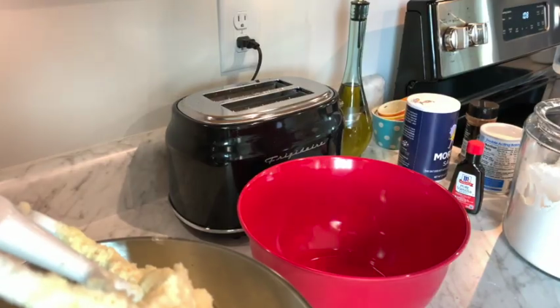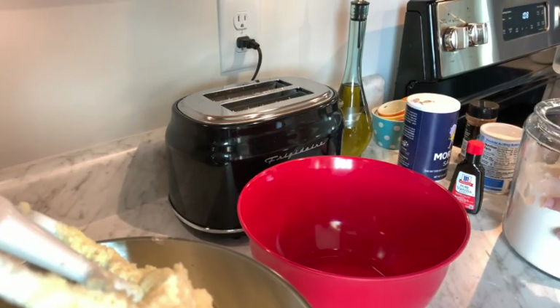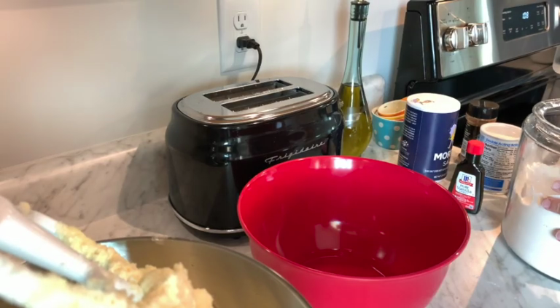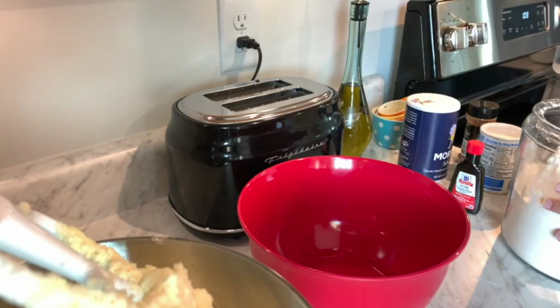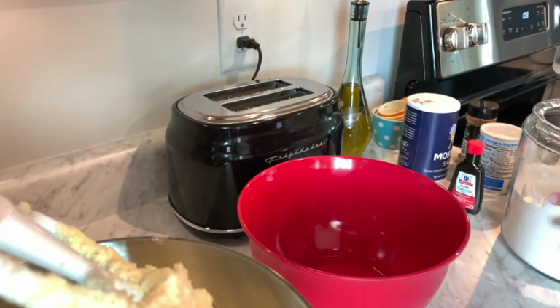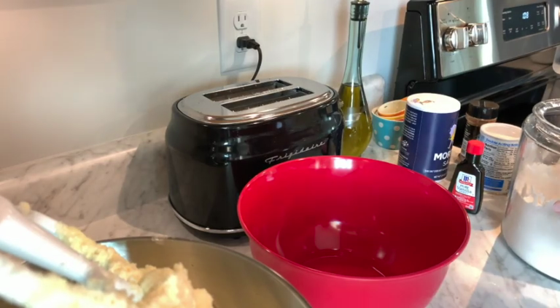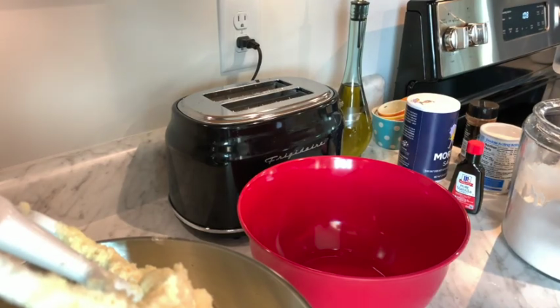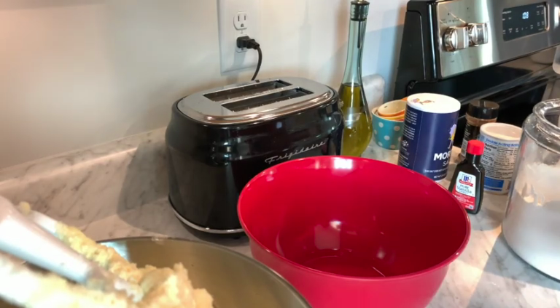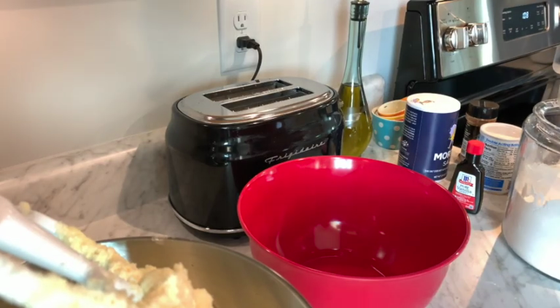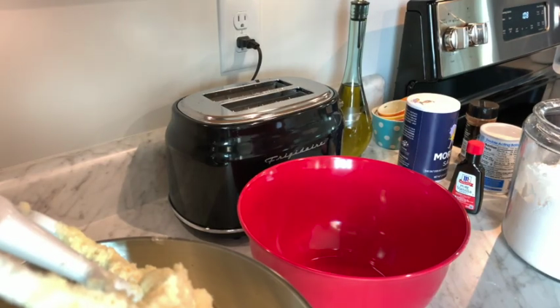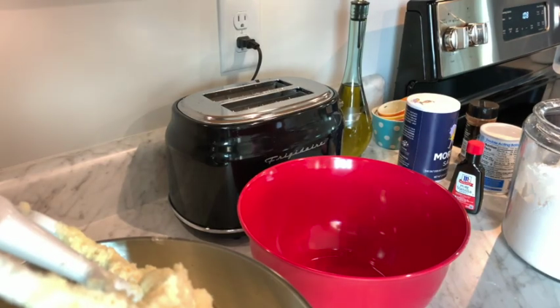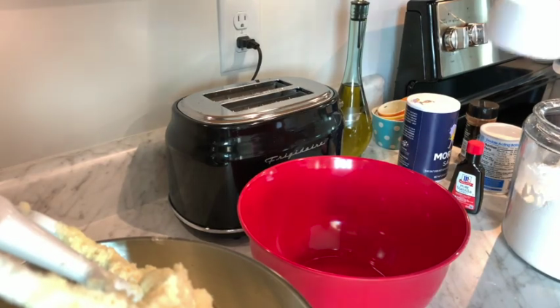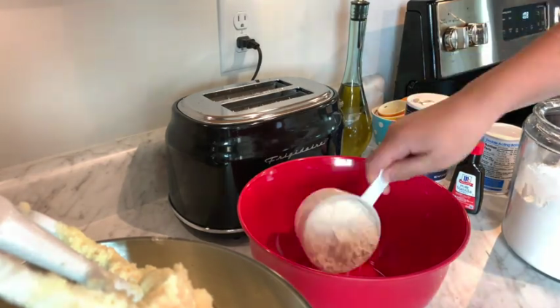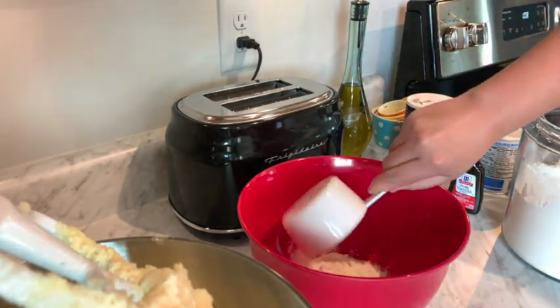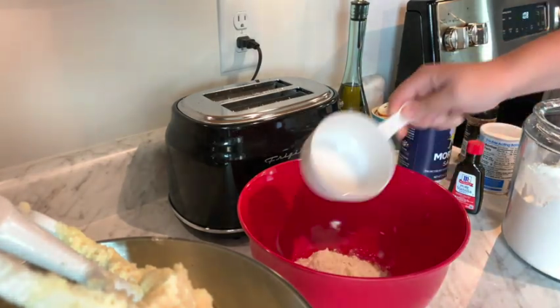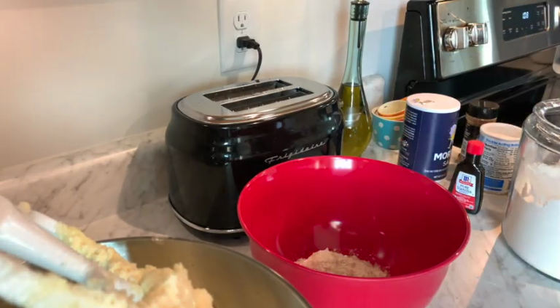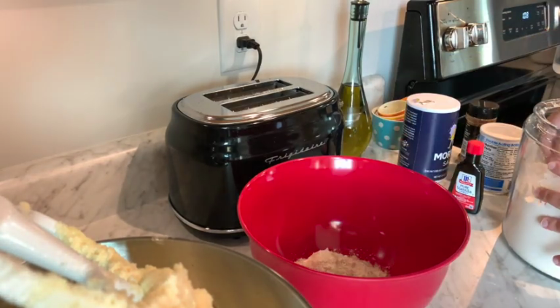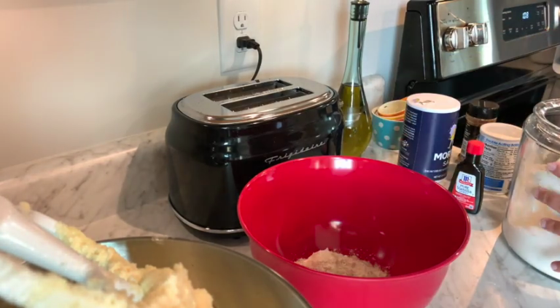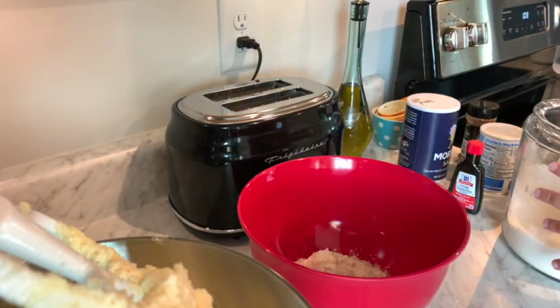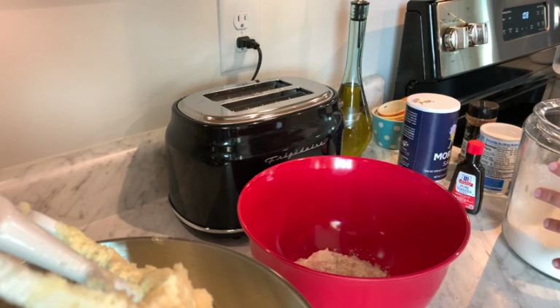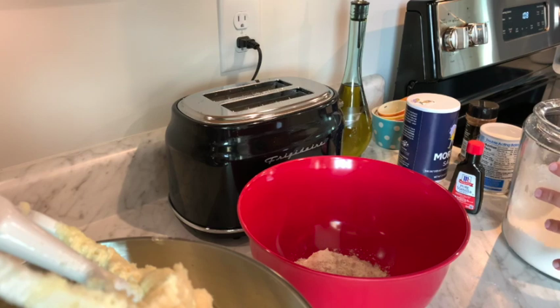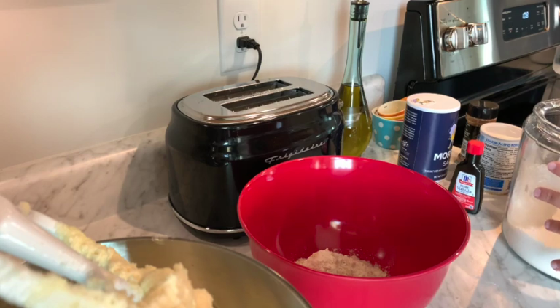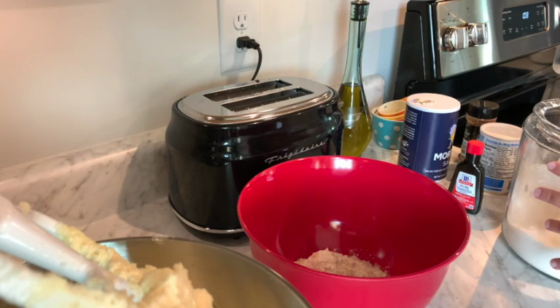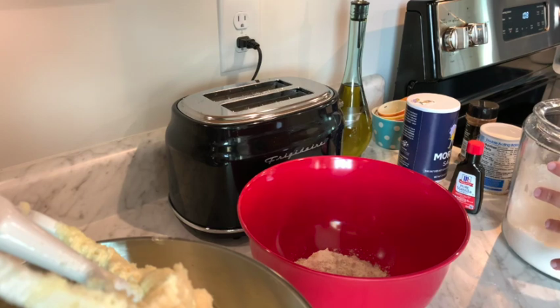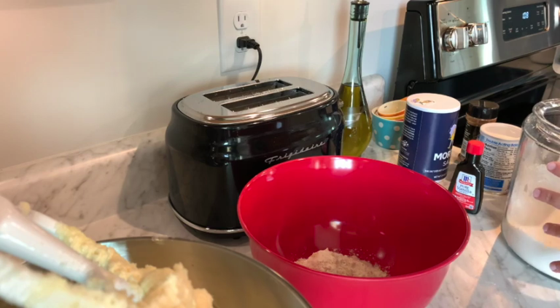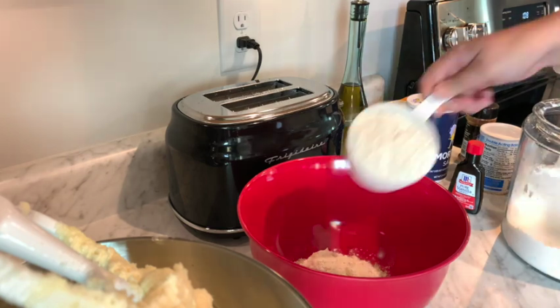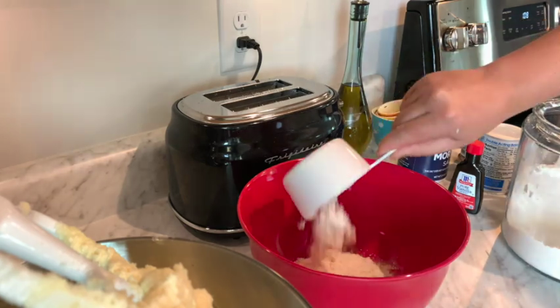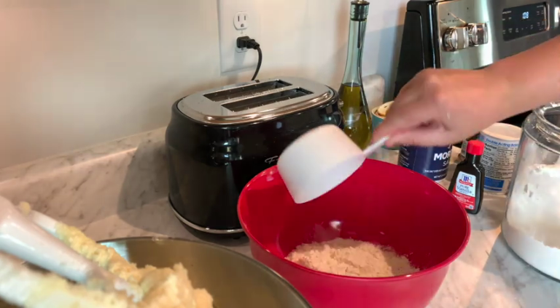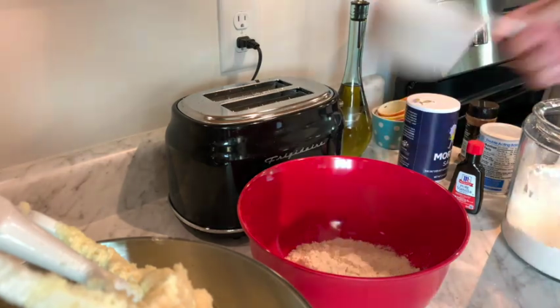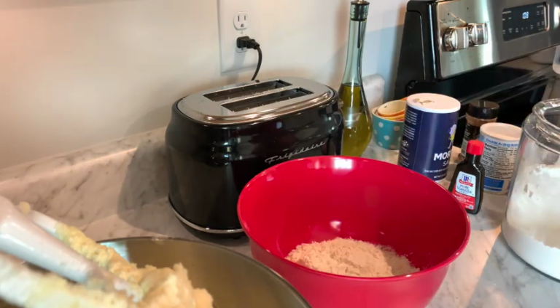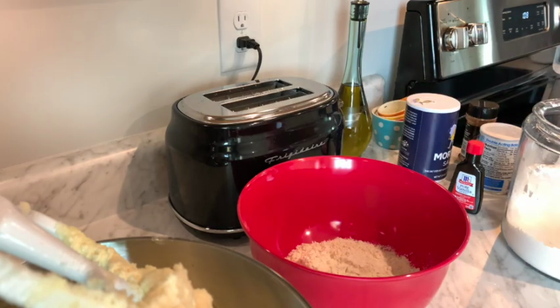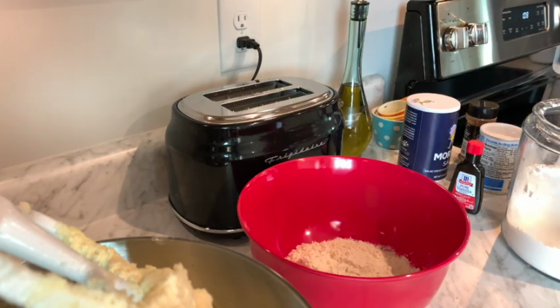In a separate bowl, we're going to whisk together the flour, cinnamon, baking powder, and salt.